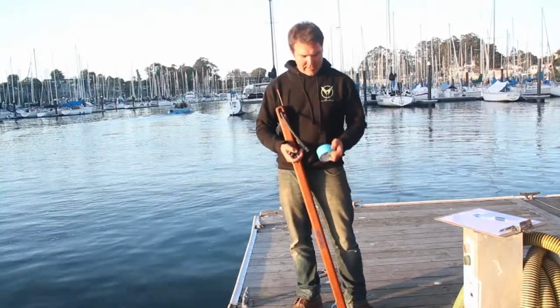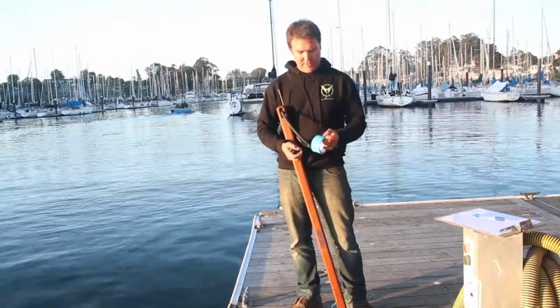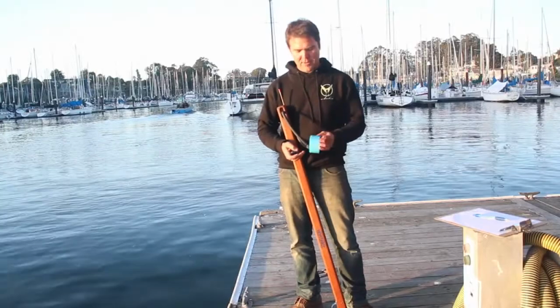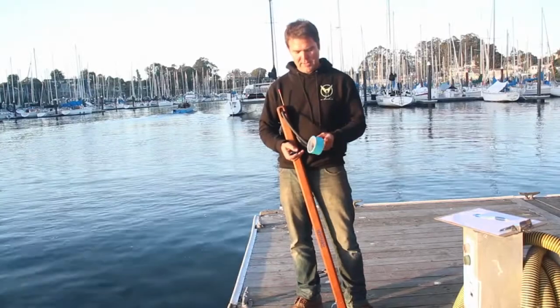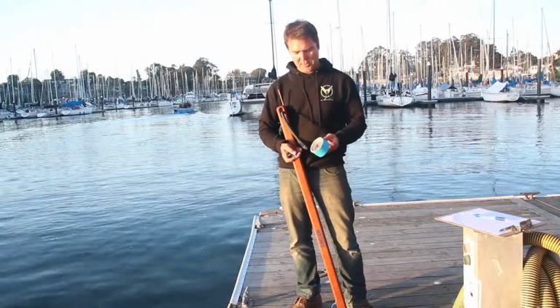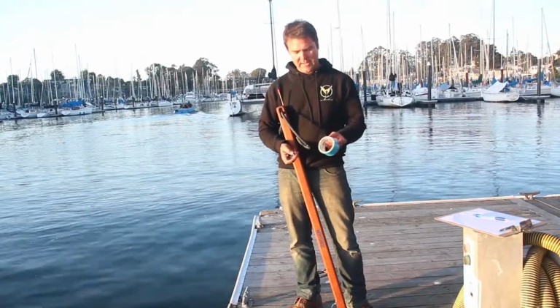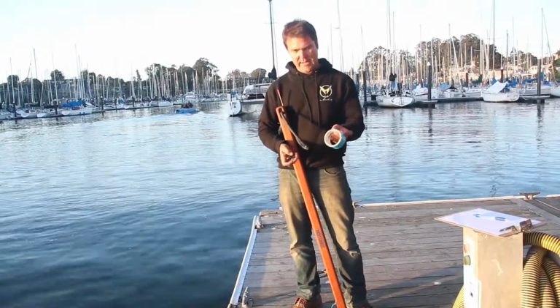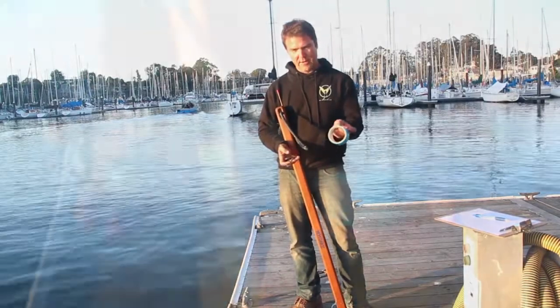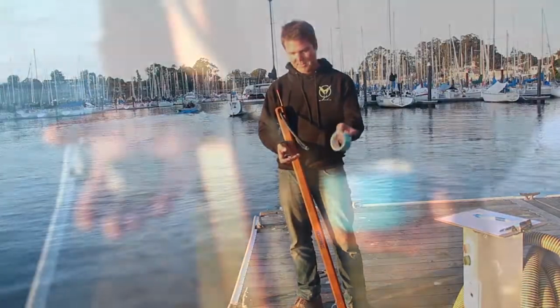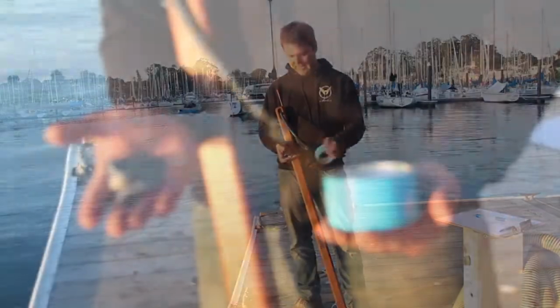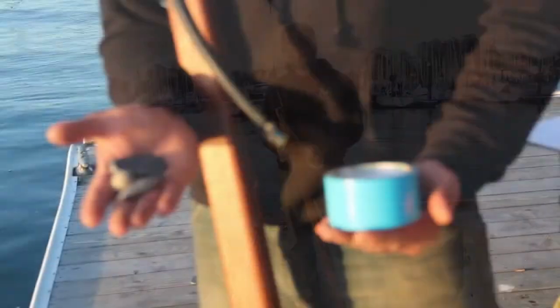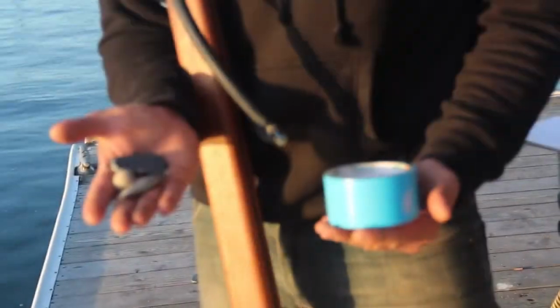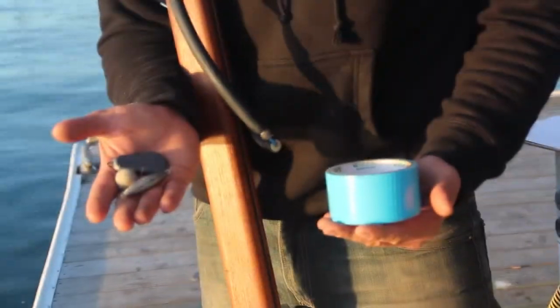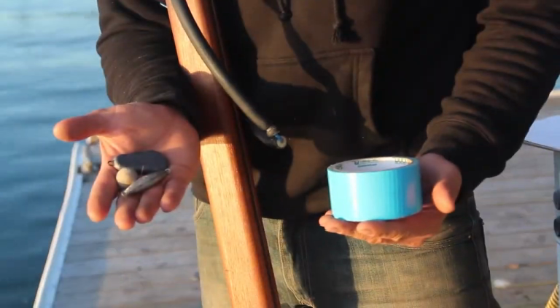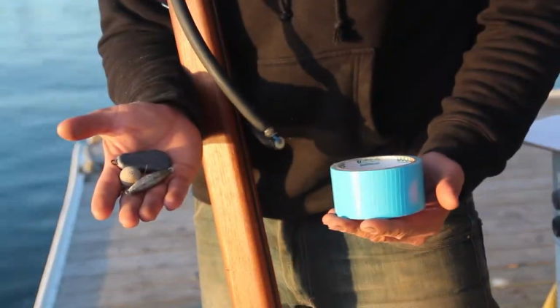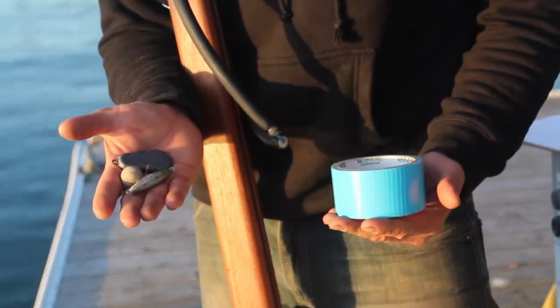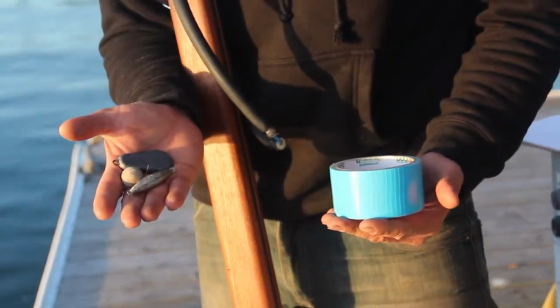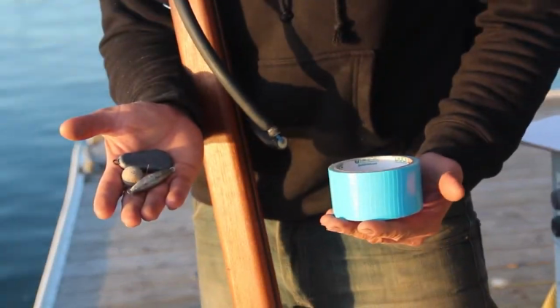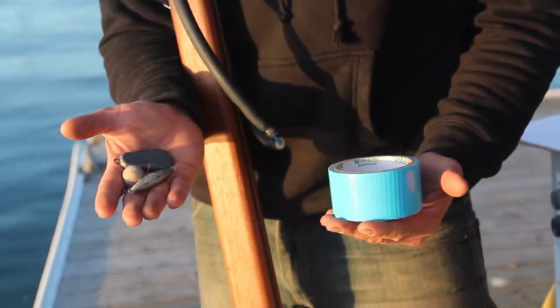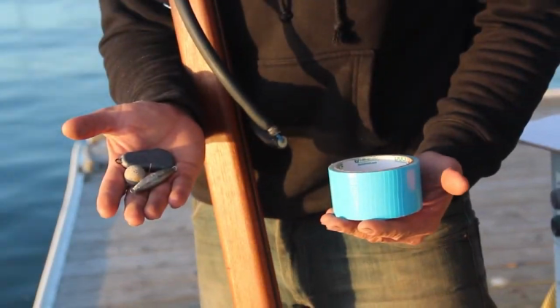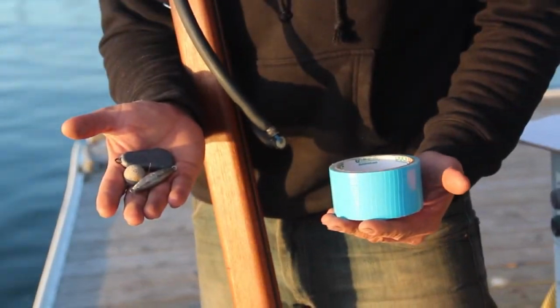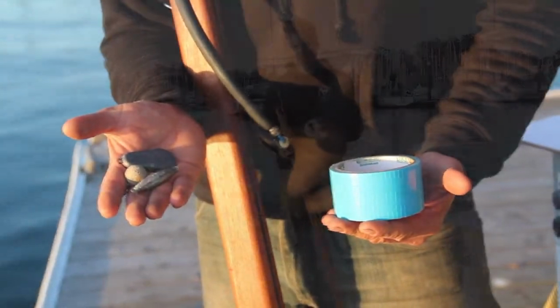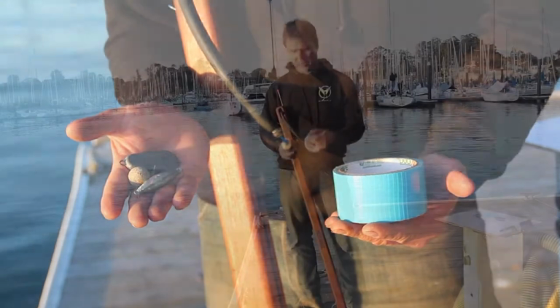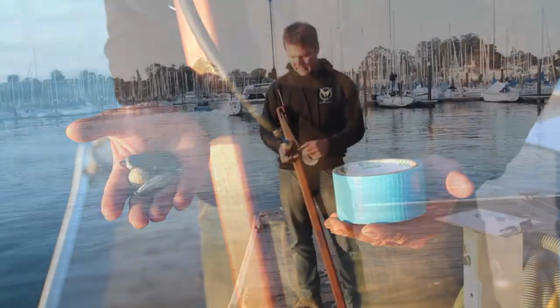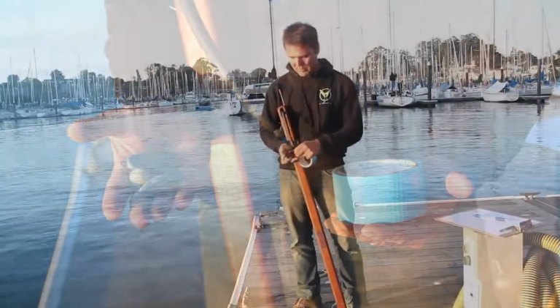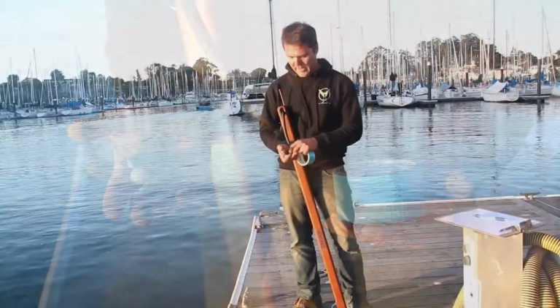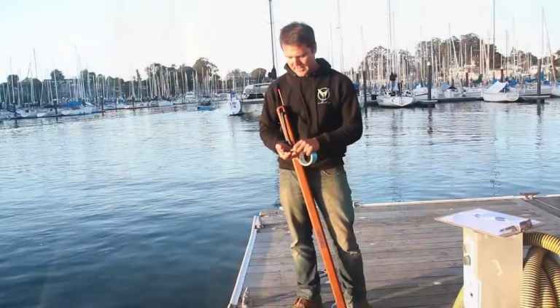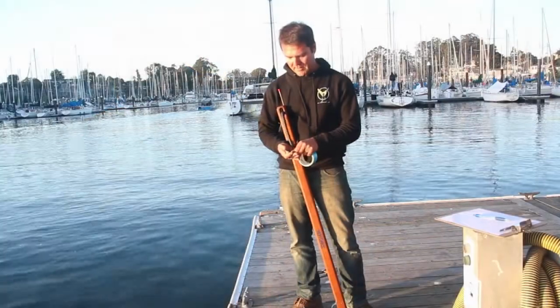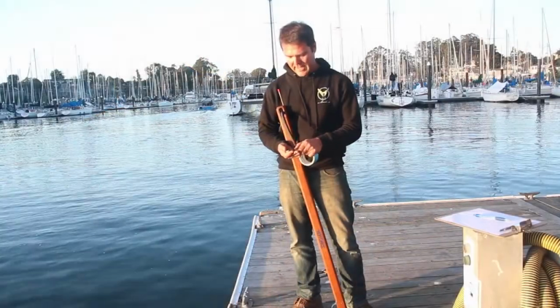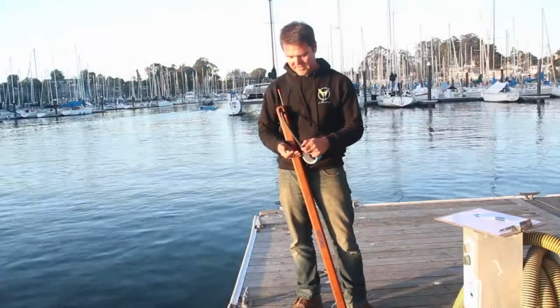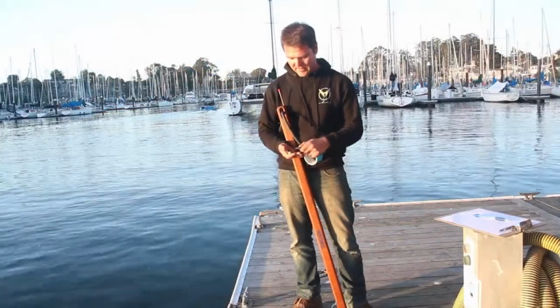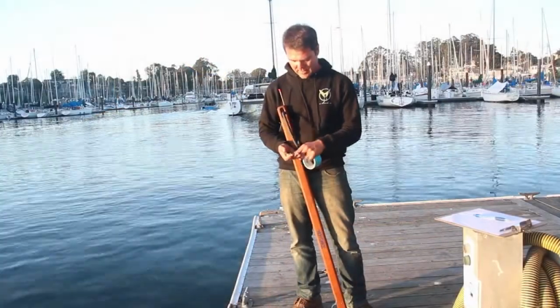A few other things we're going to need are some duct tape and some small spare lead weights that you might have sitting around.